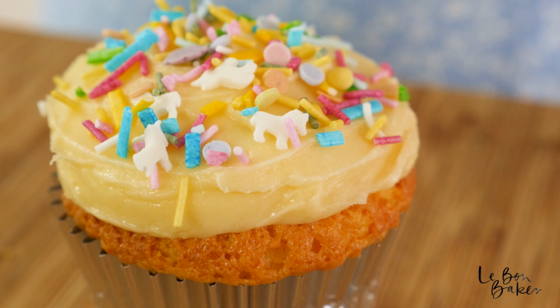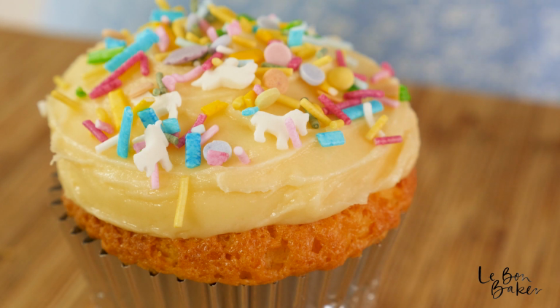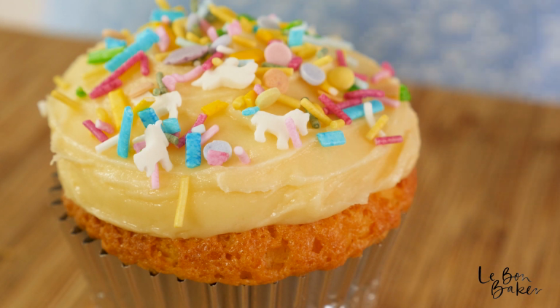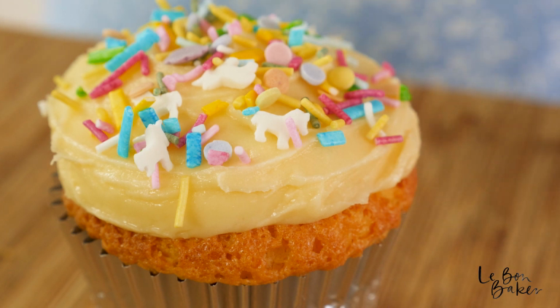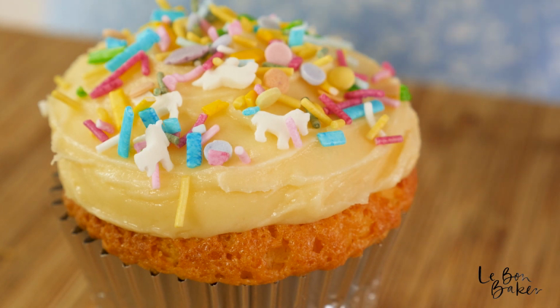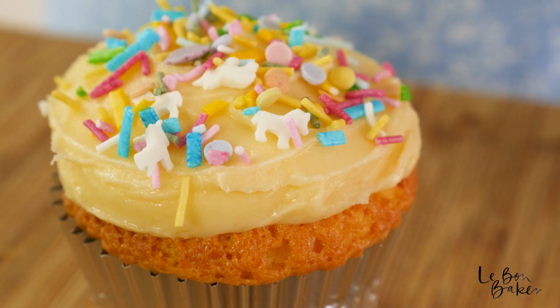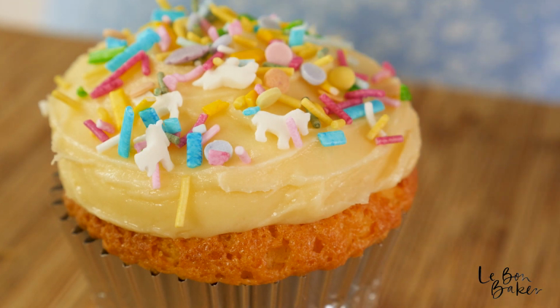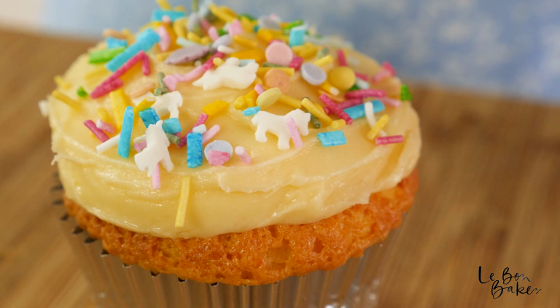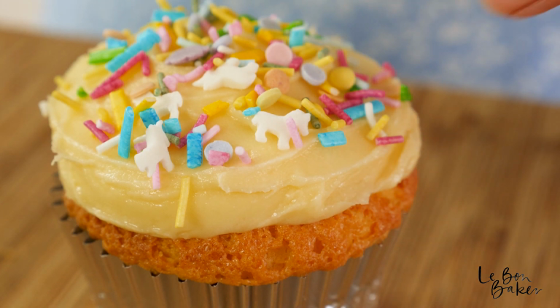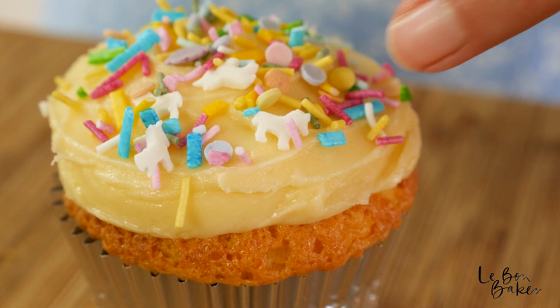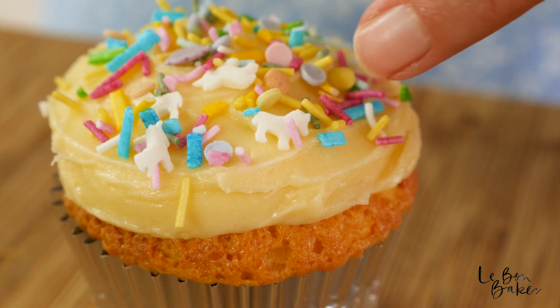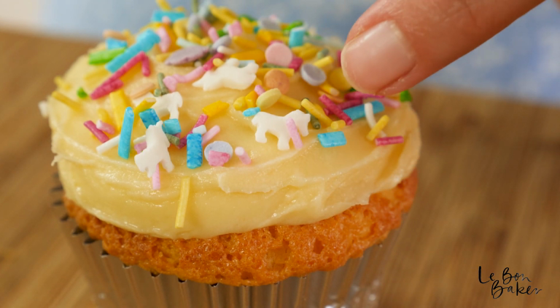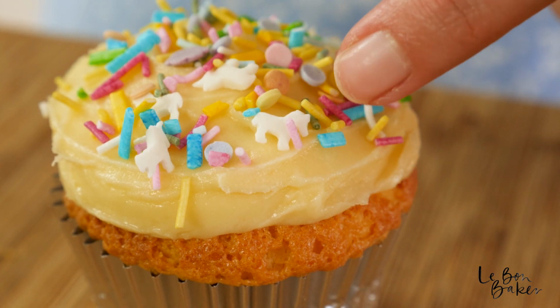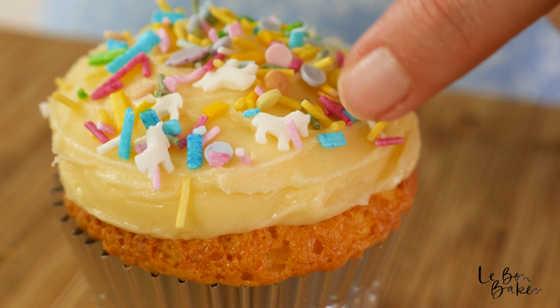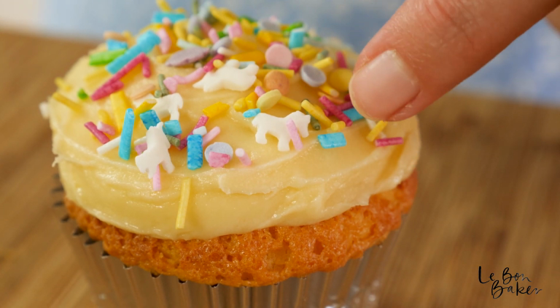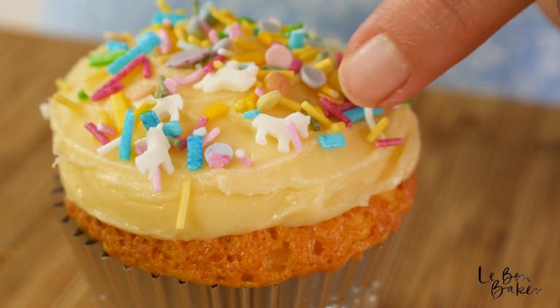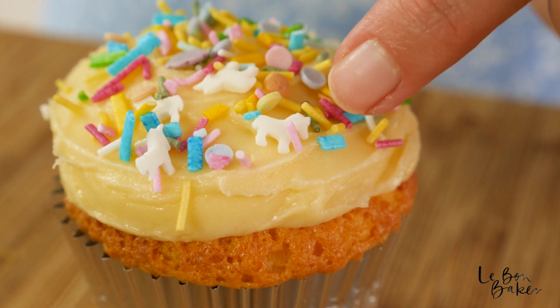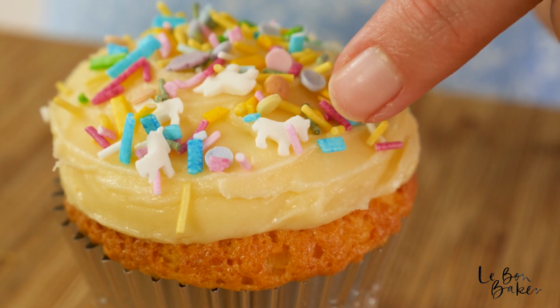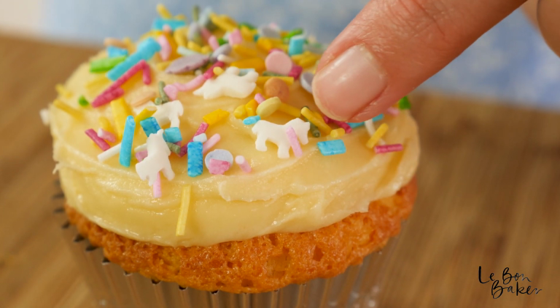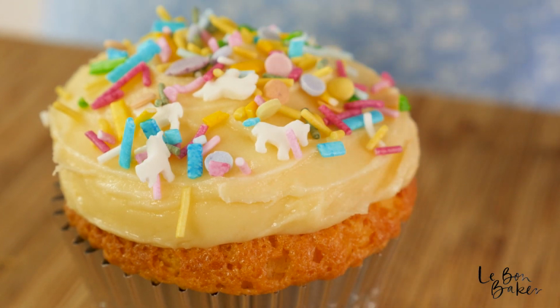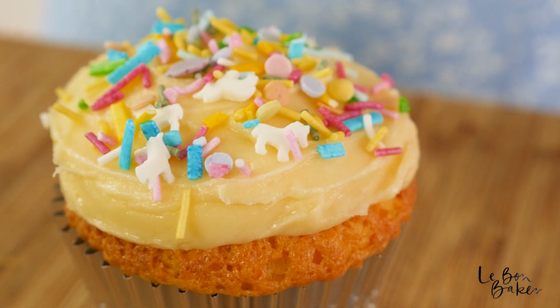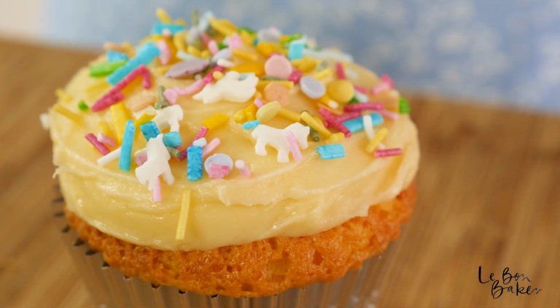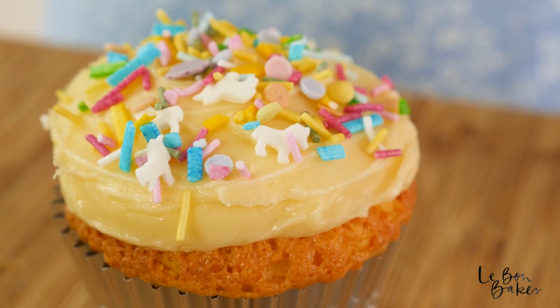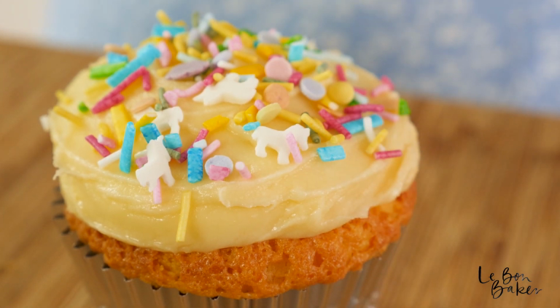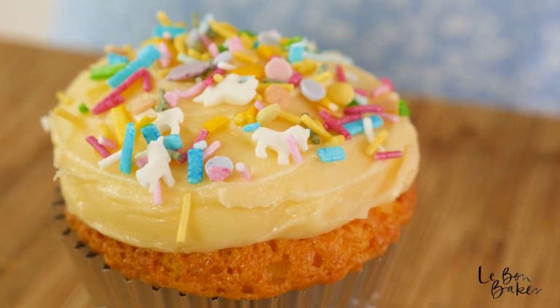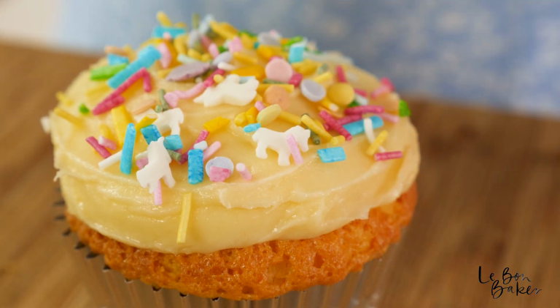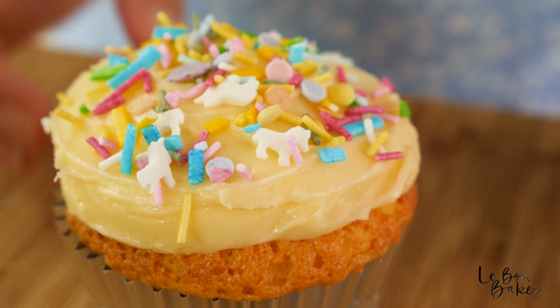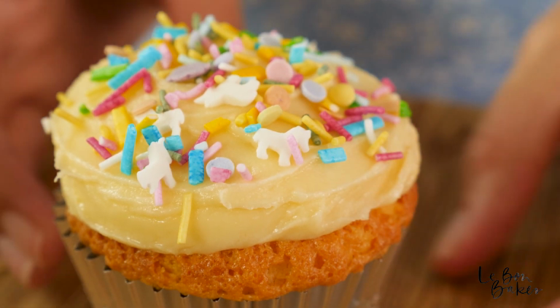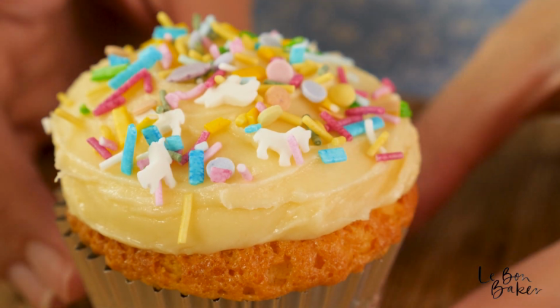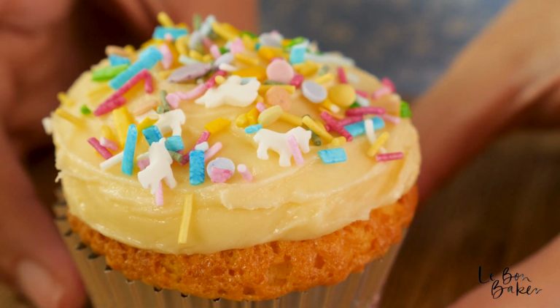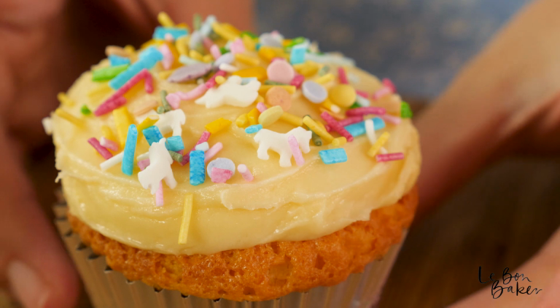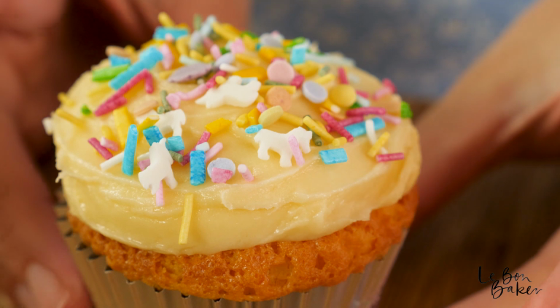Check this out — how adorable are these little unicorn confetti! So cute.